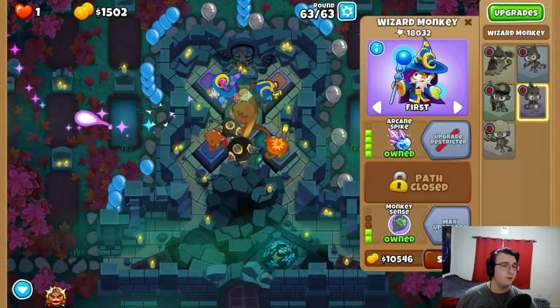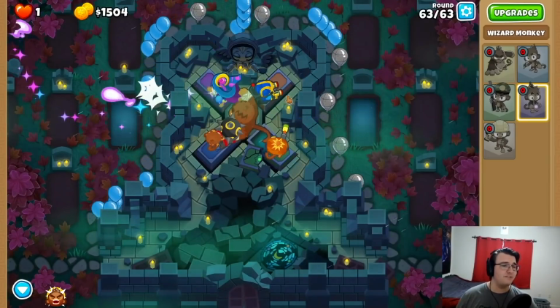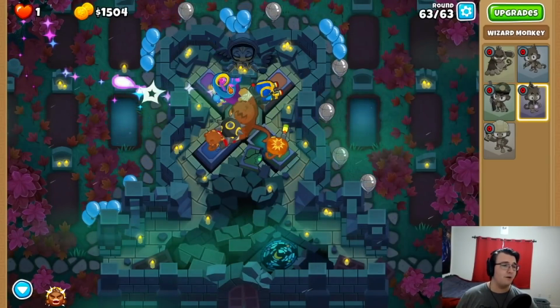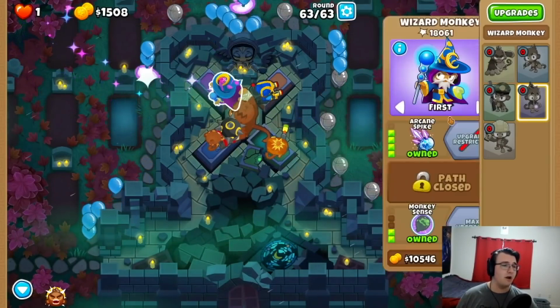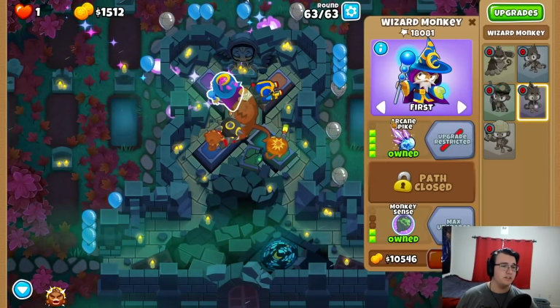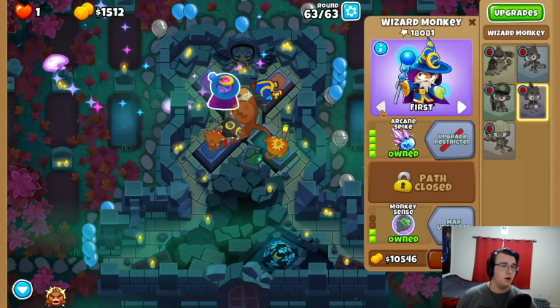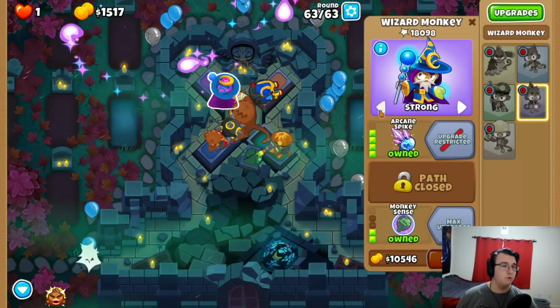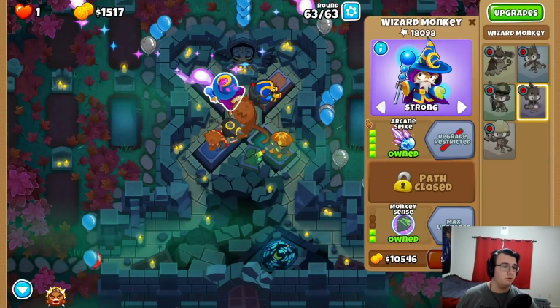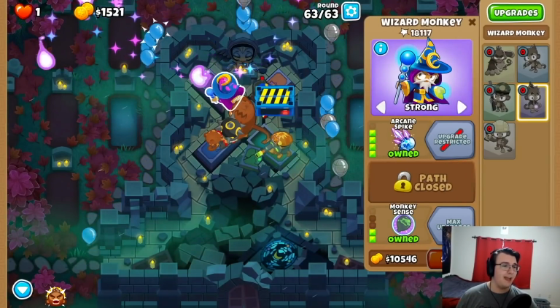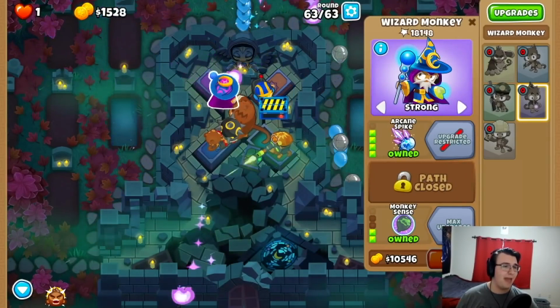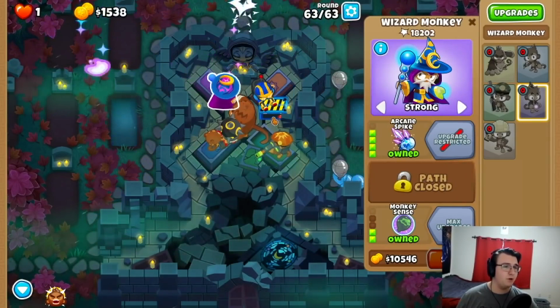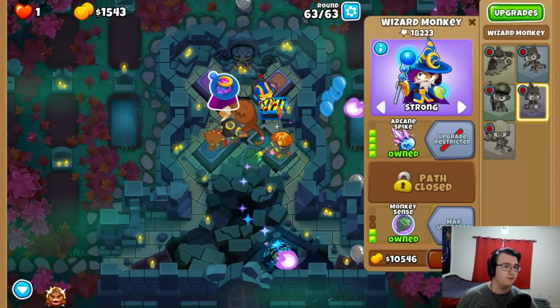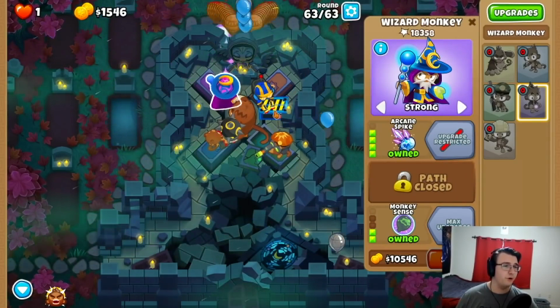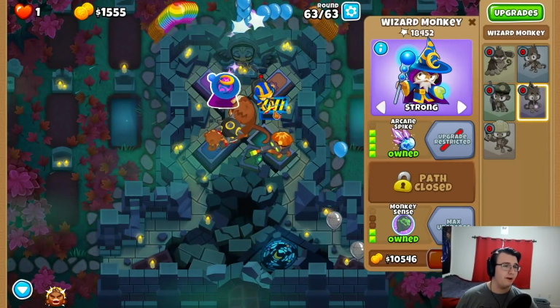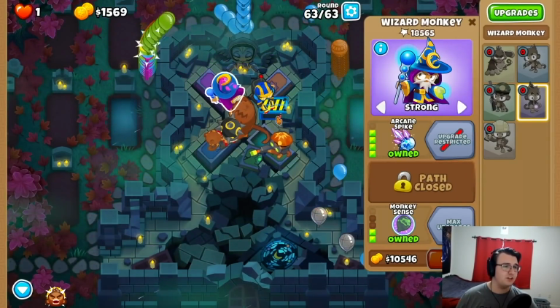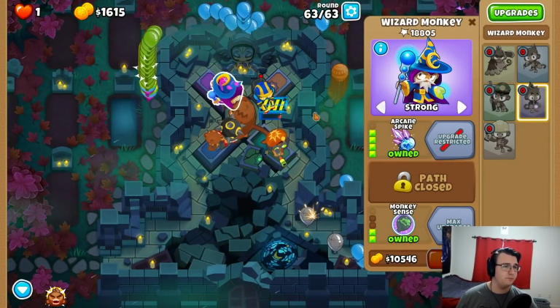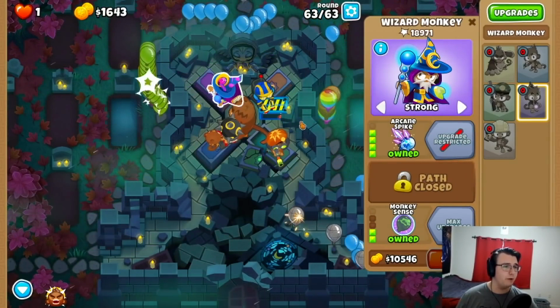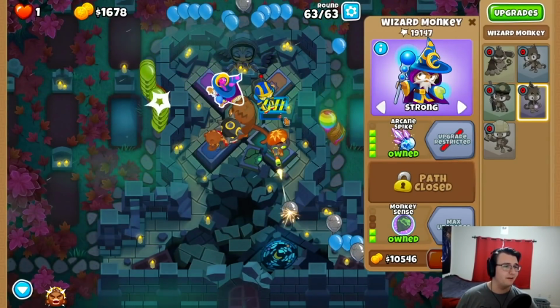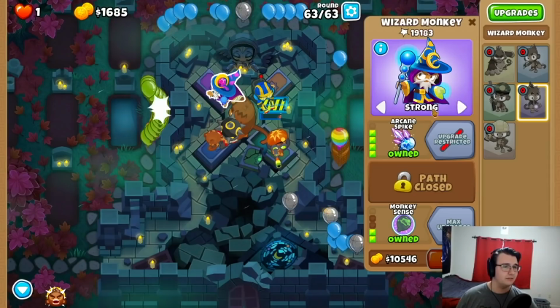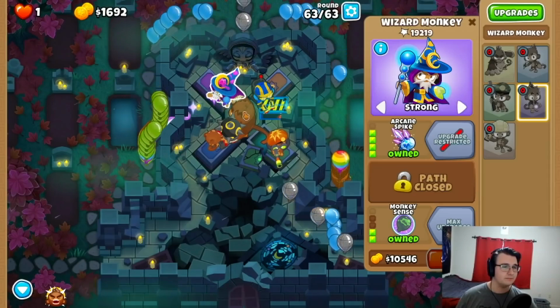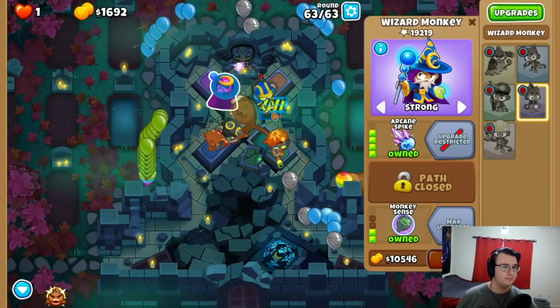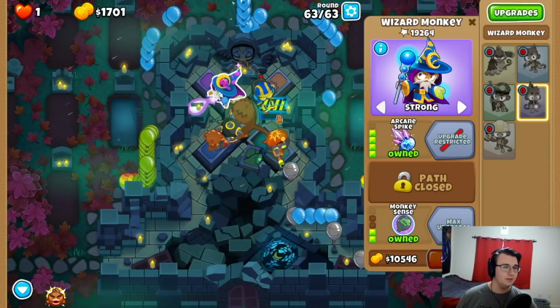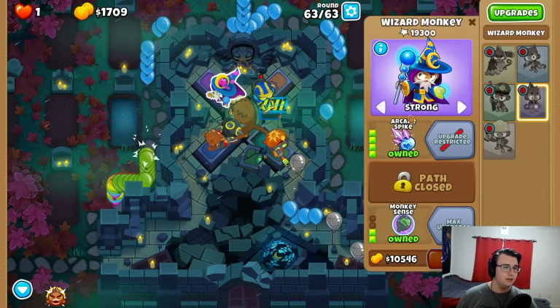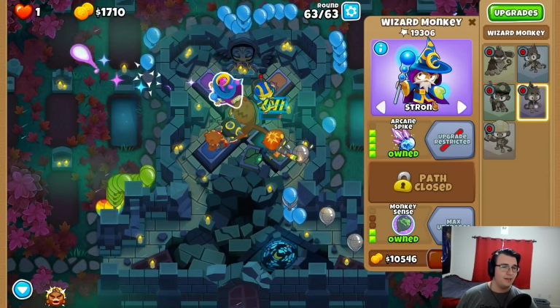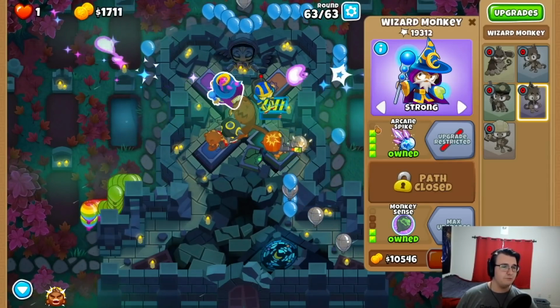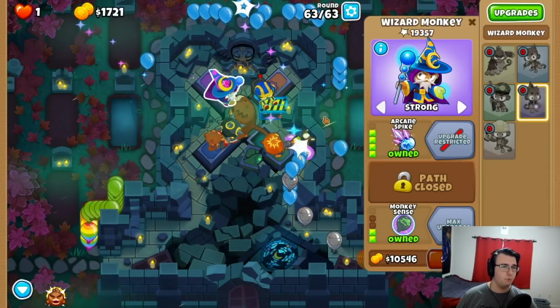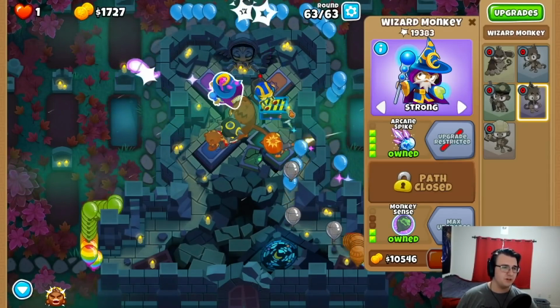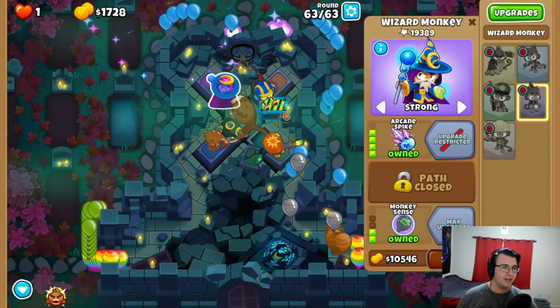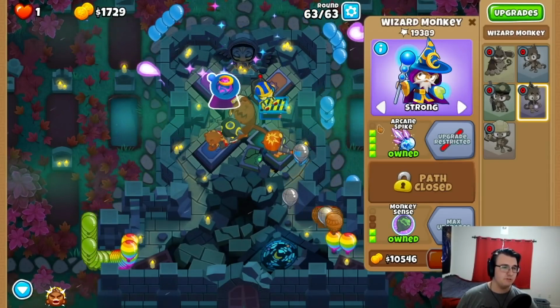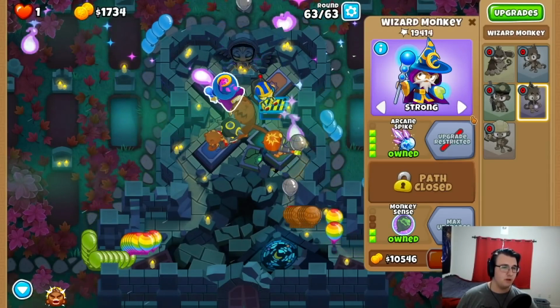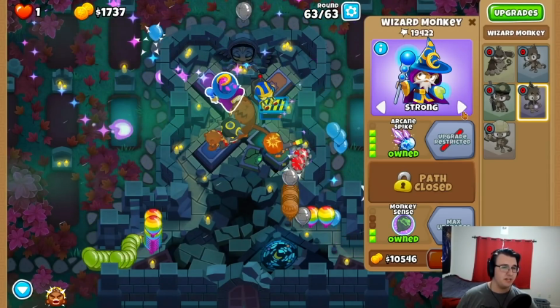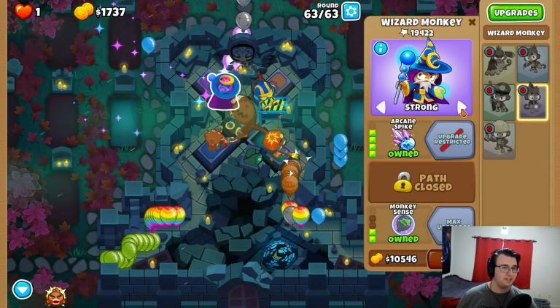Second wave down! All right, let's go. We have Pat ability for the third wave — this should be a win. I think the Wizard Micro is what did it.